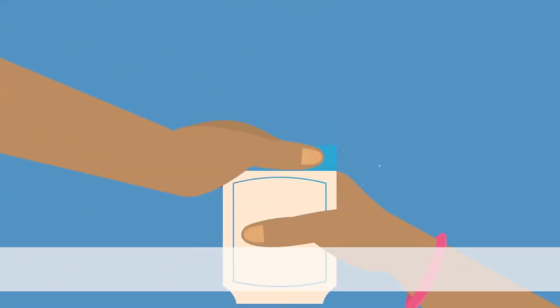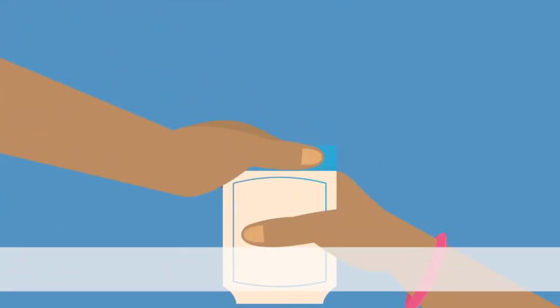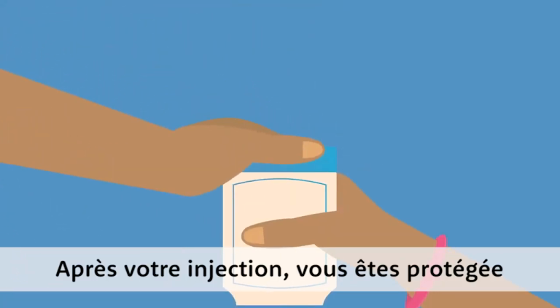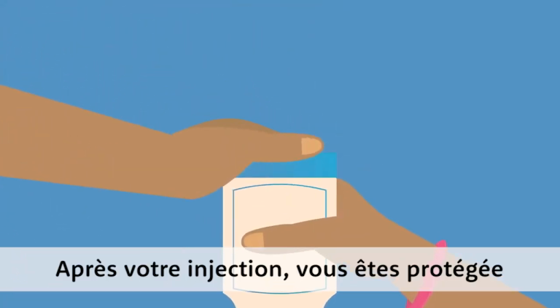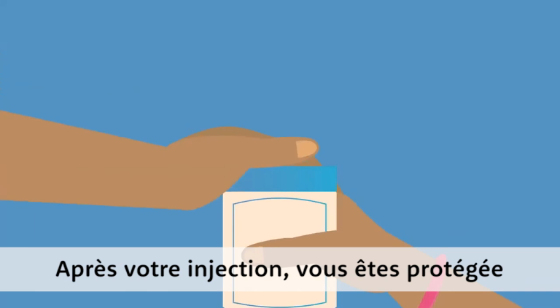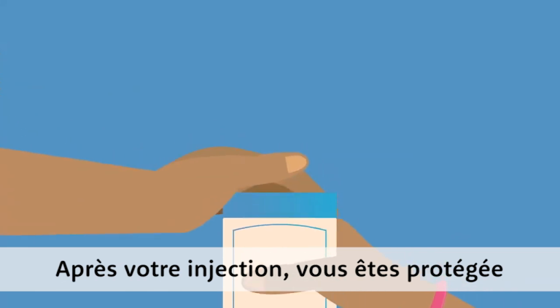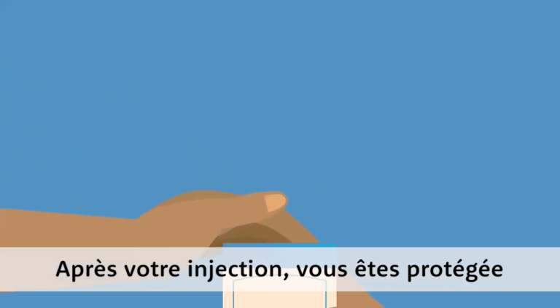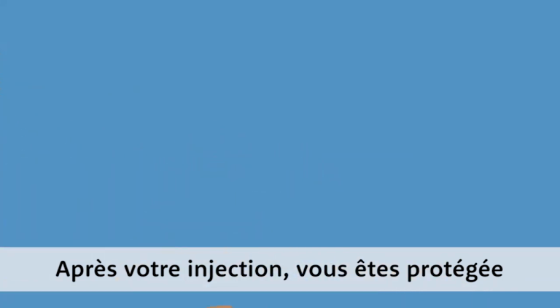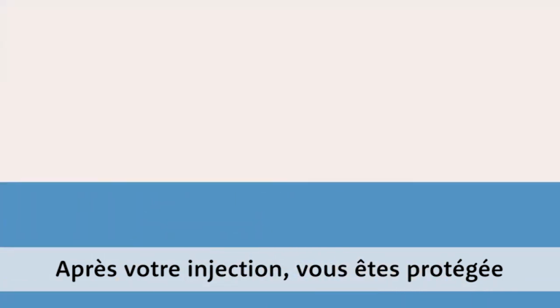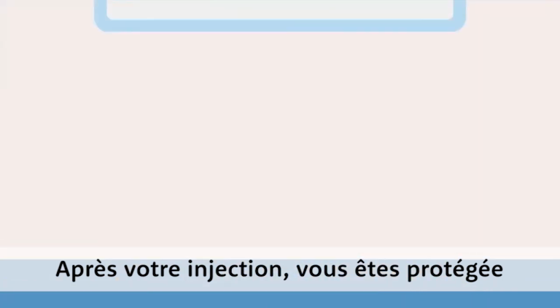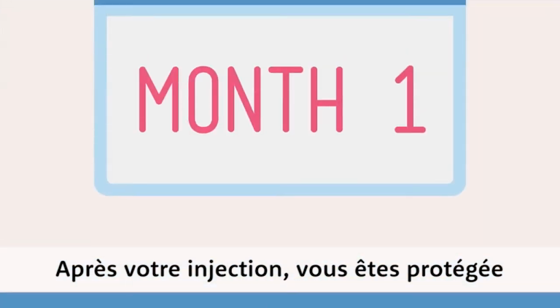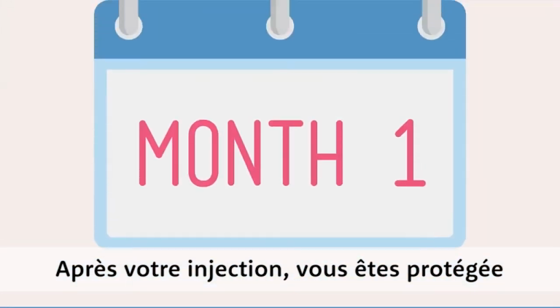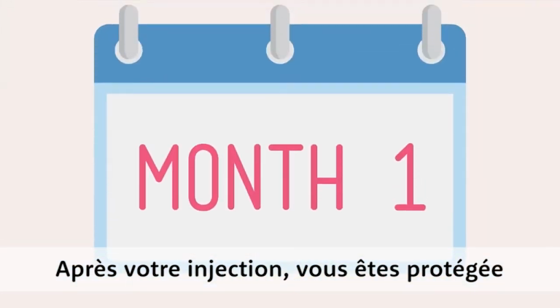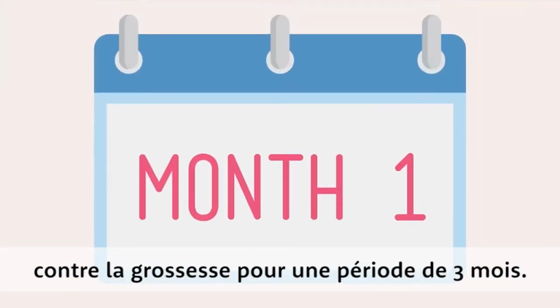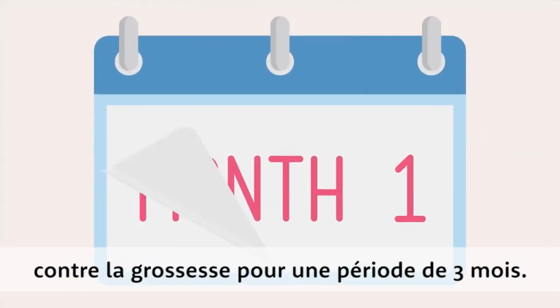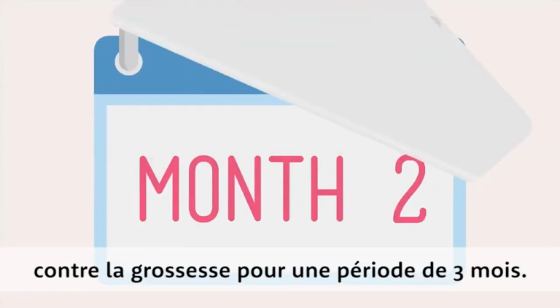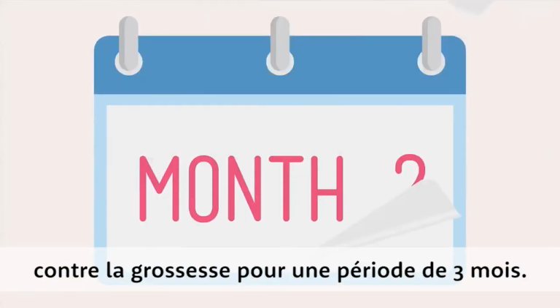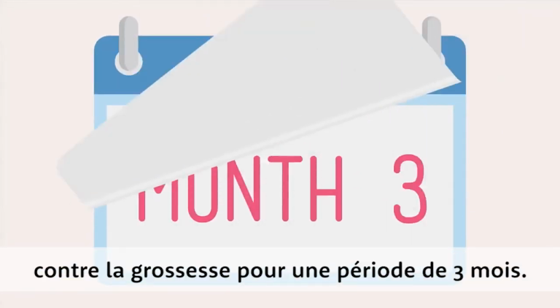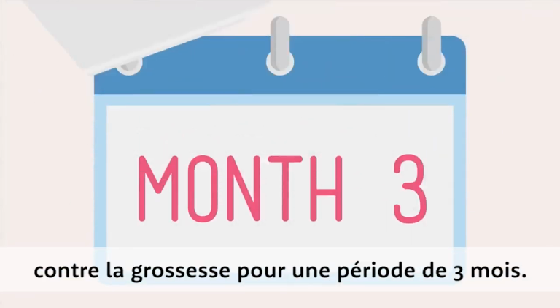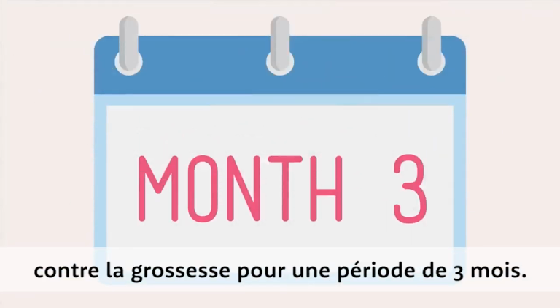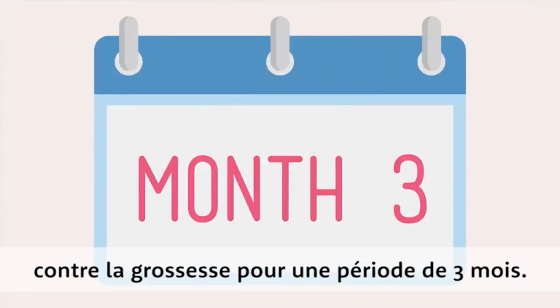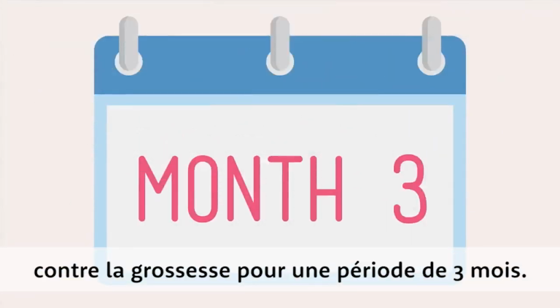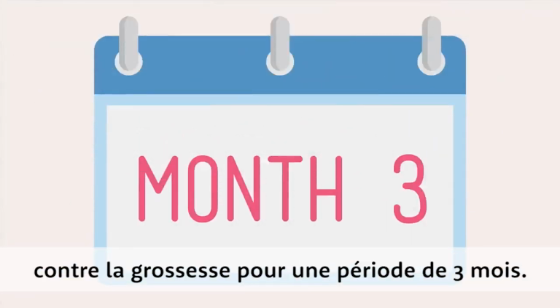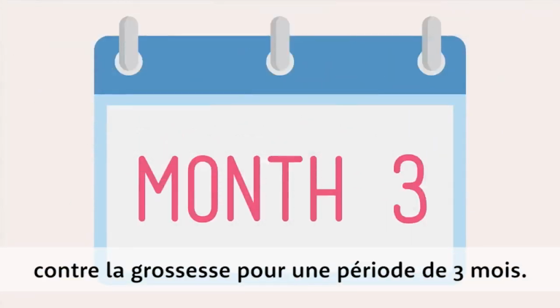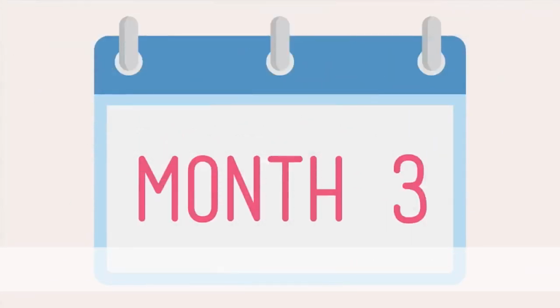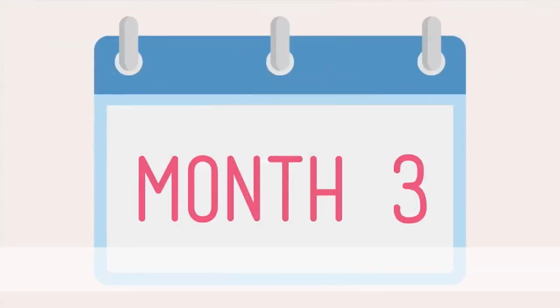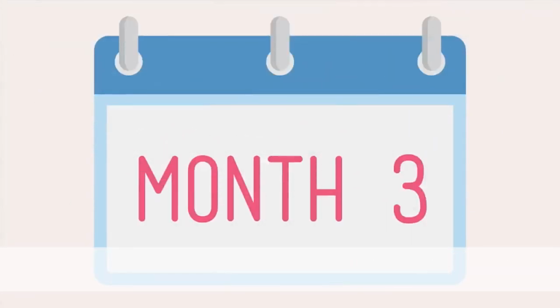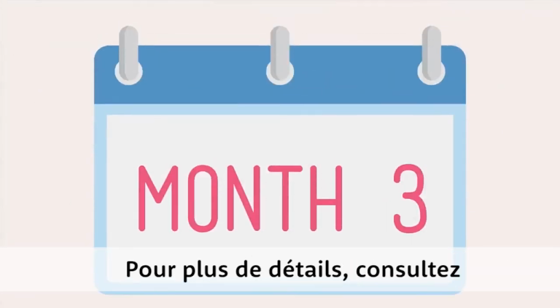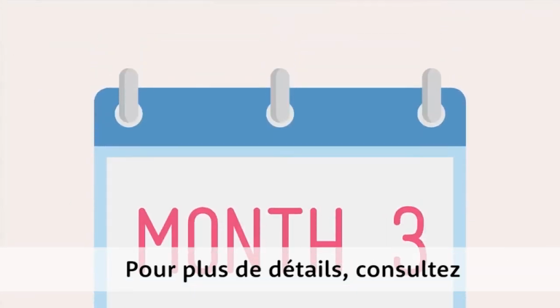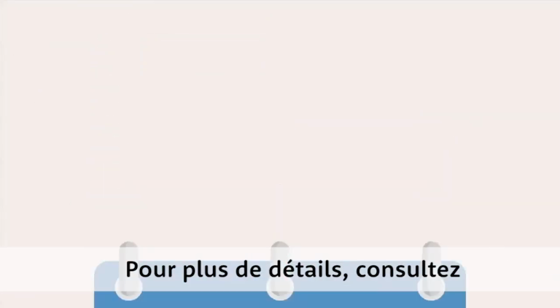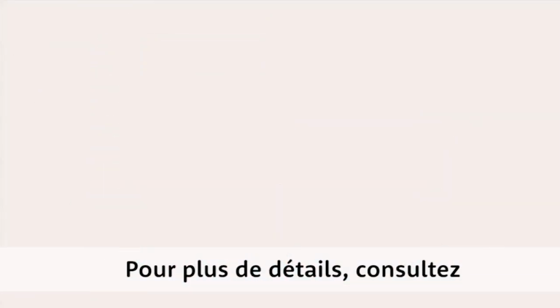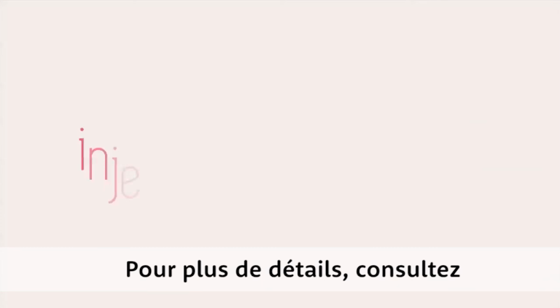After your injection, you are protected against pregnancy for 3 months. For more details, check out our website.